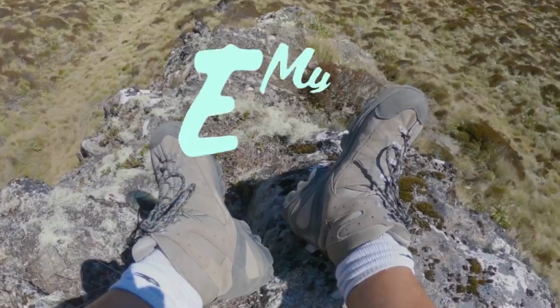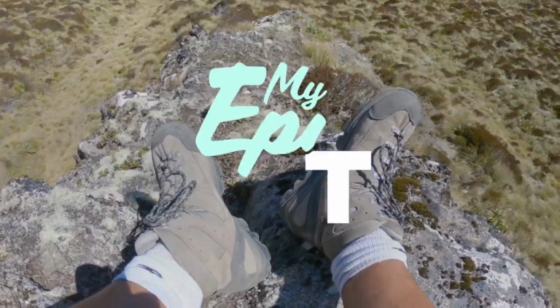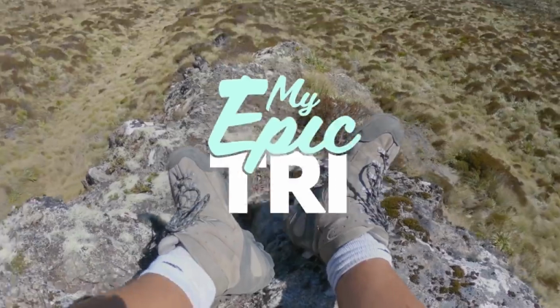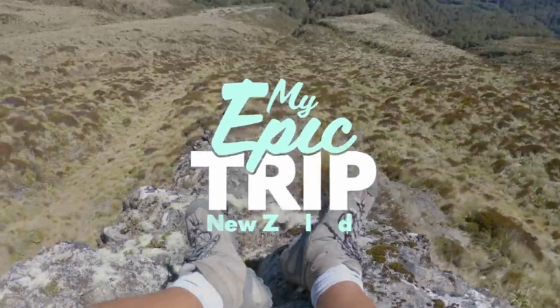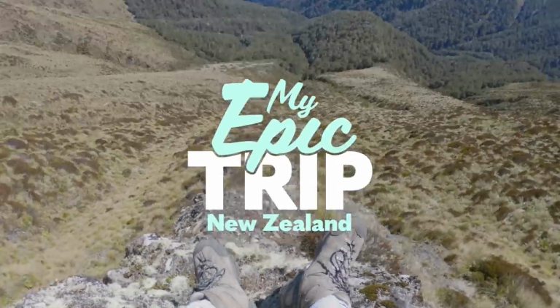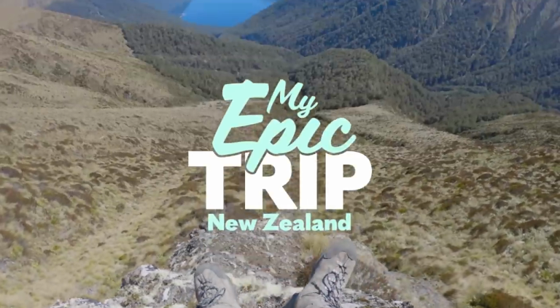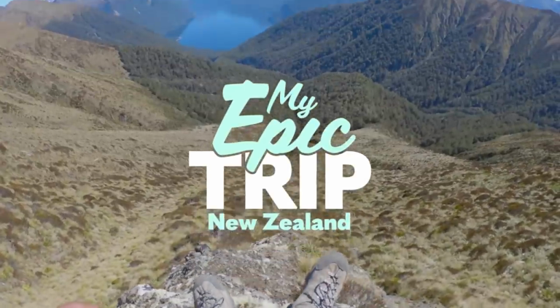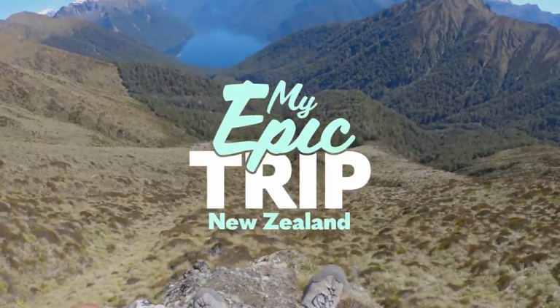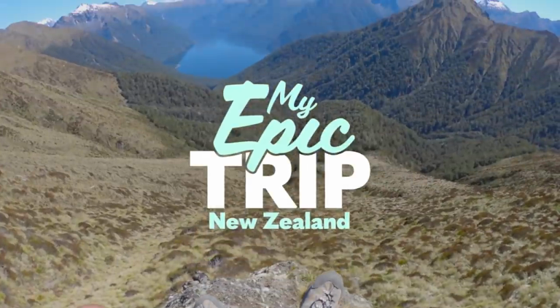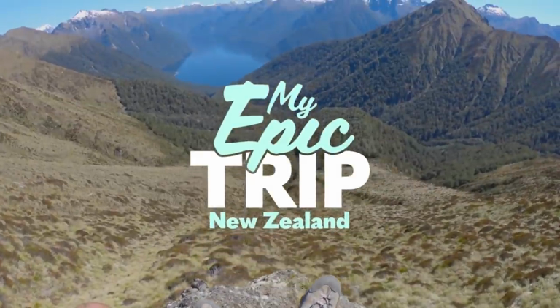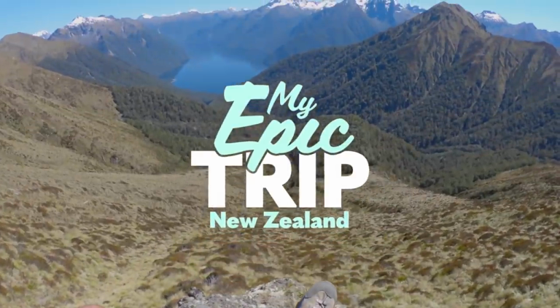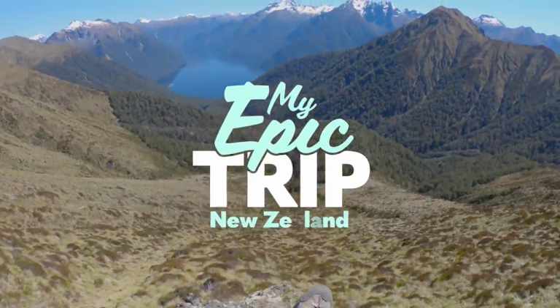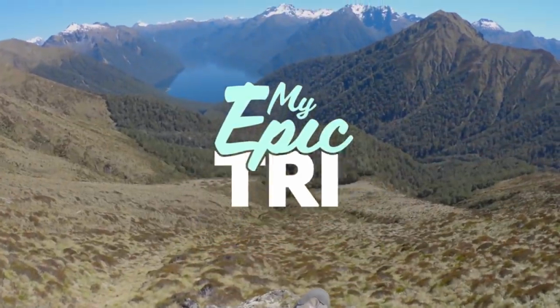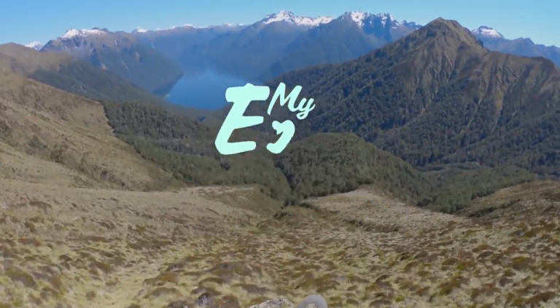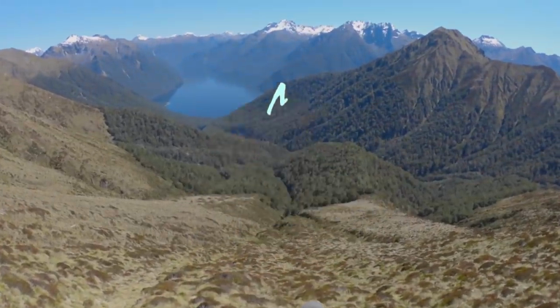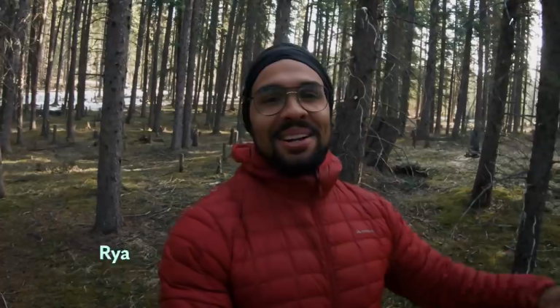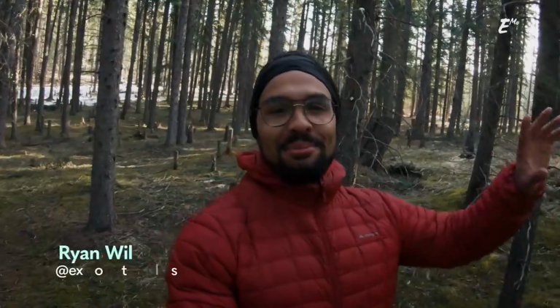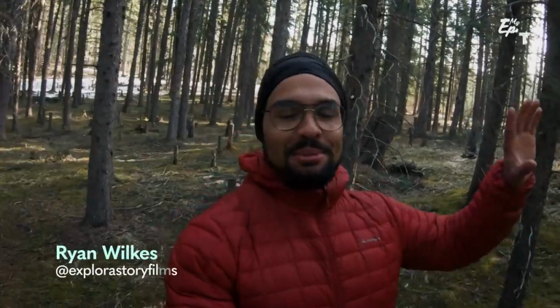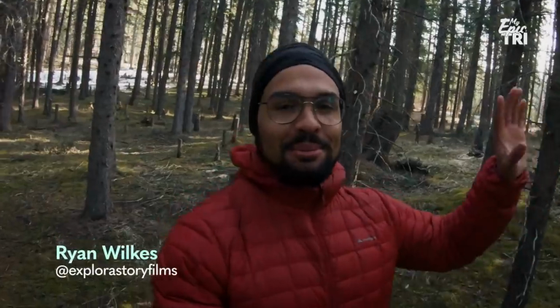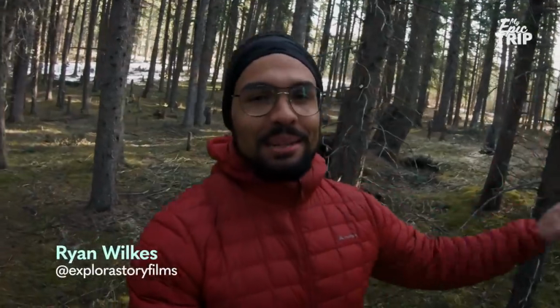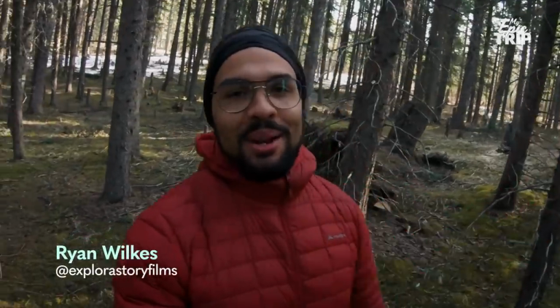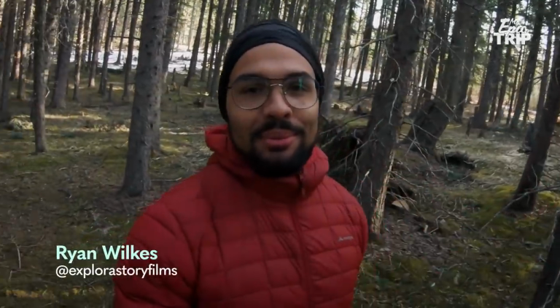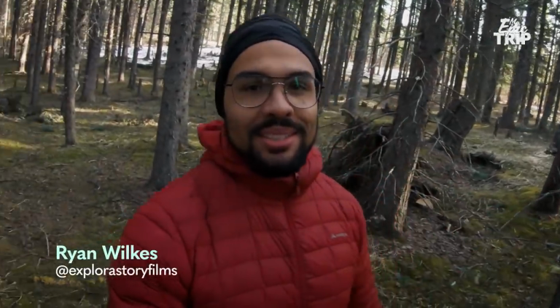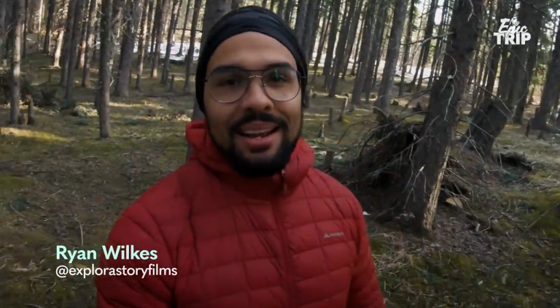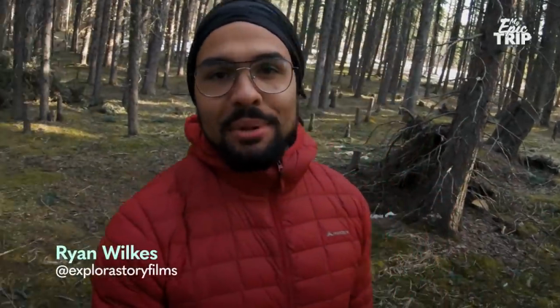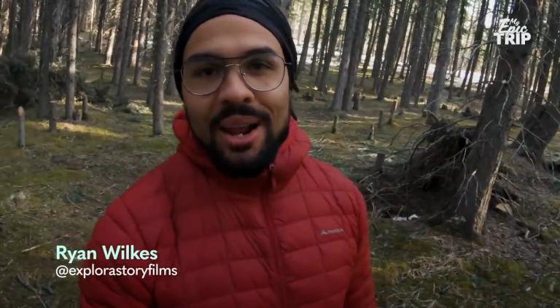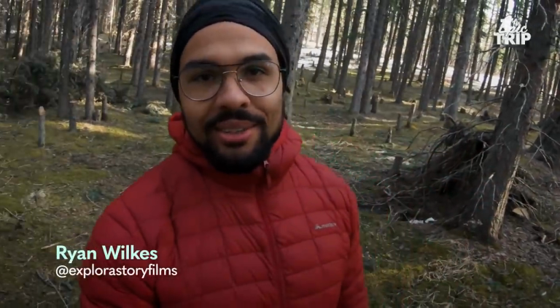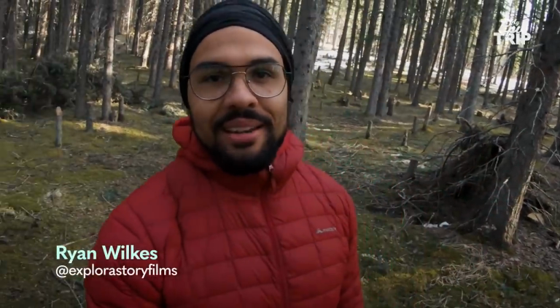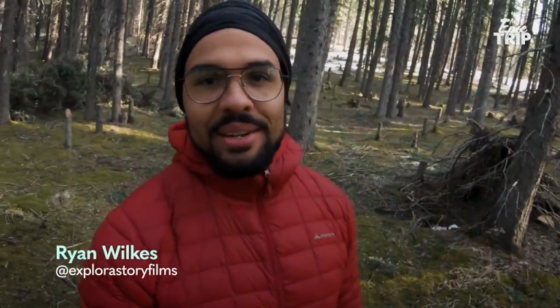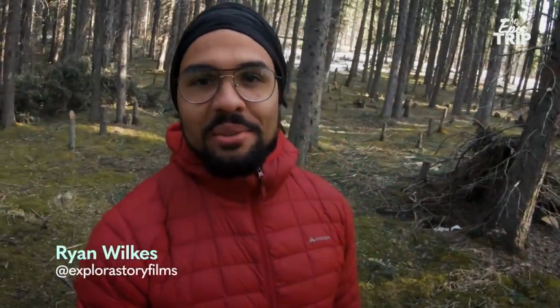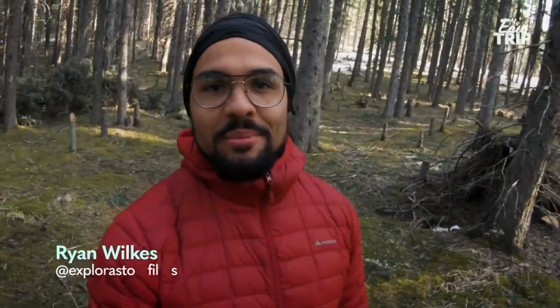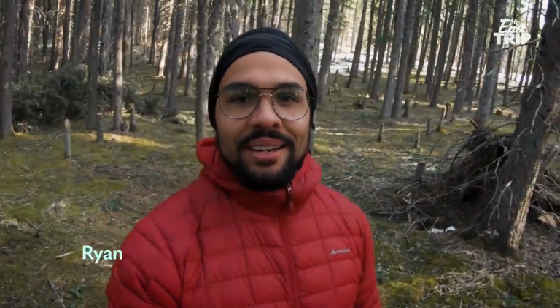My epic trip to New Zealand. Hey awesome people, my name is Ryan Wilkes and I'm a travel and adventure filmmaker.